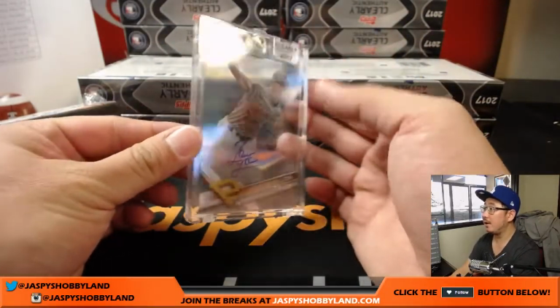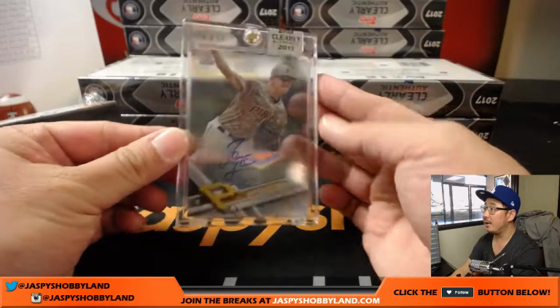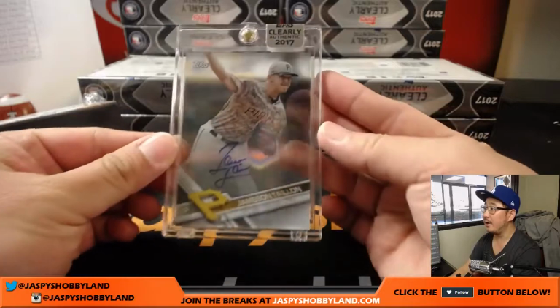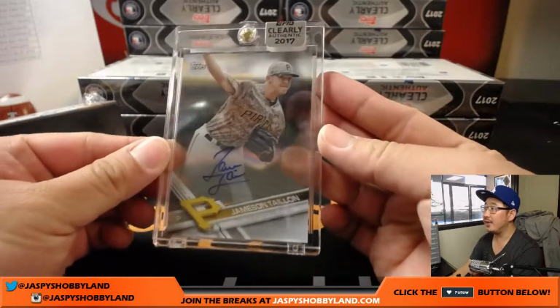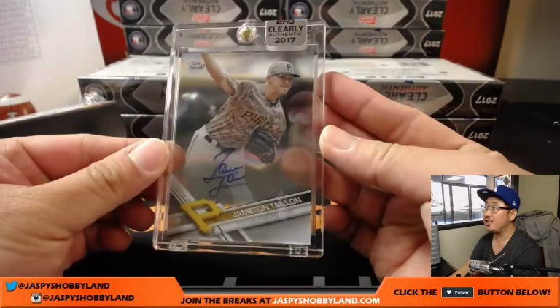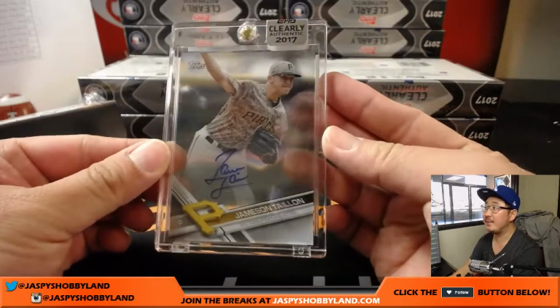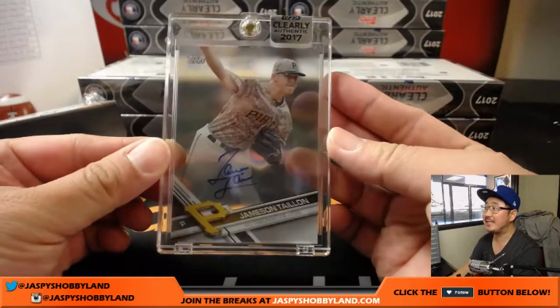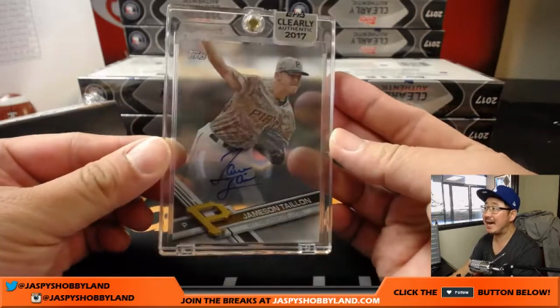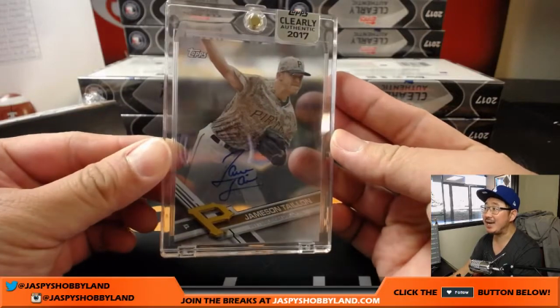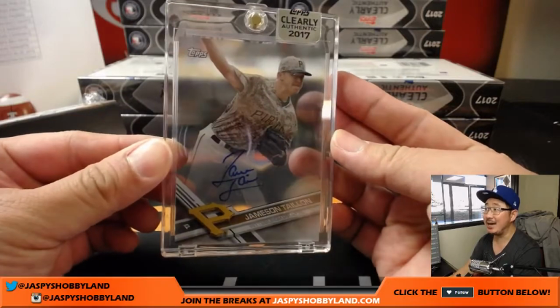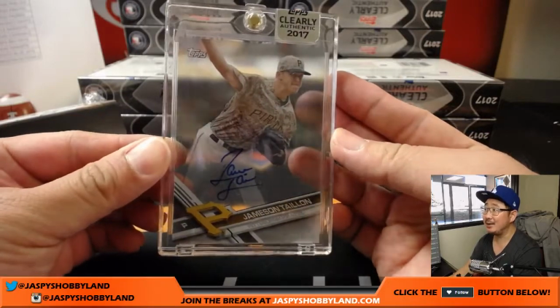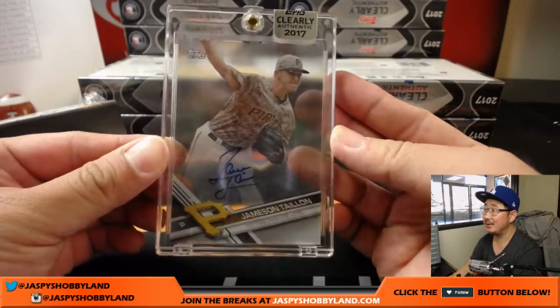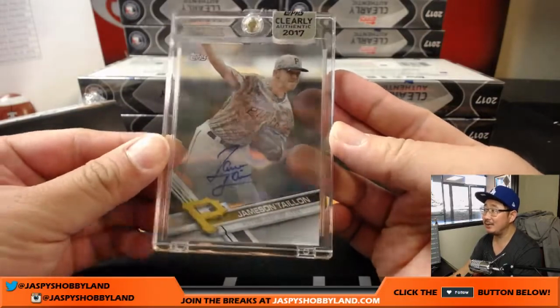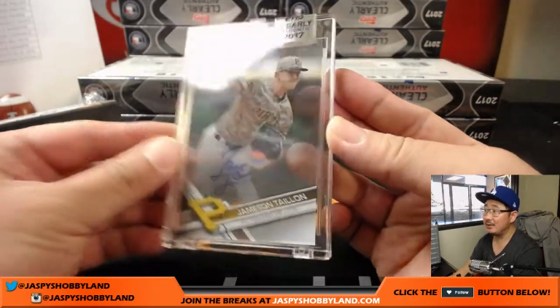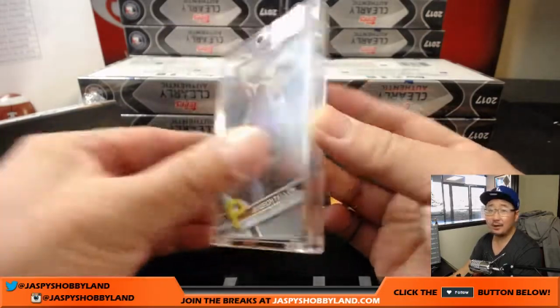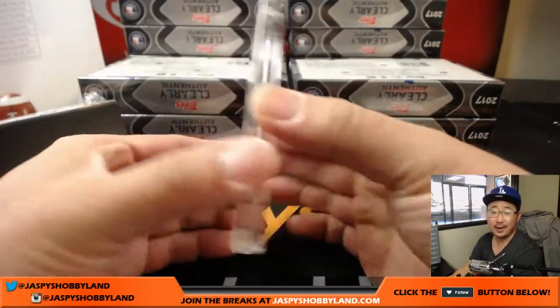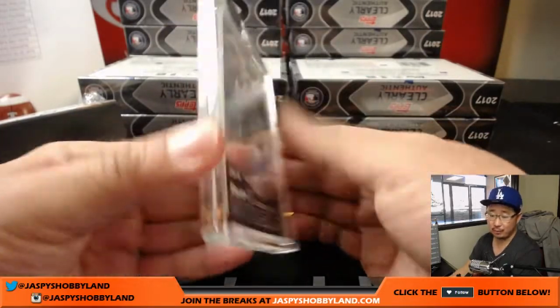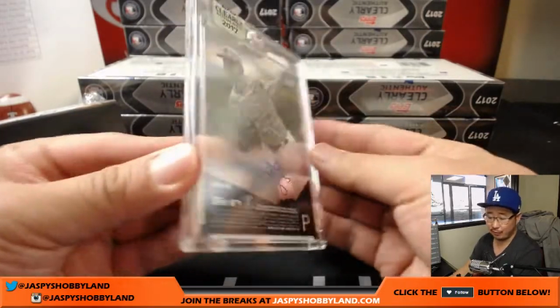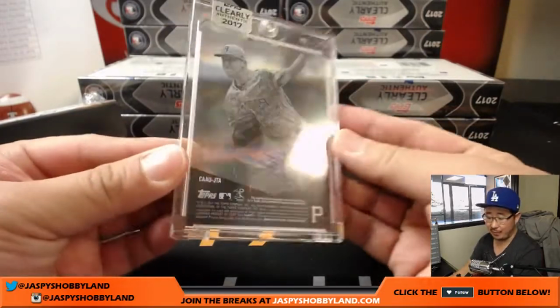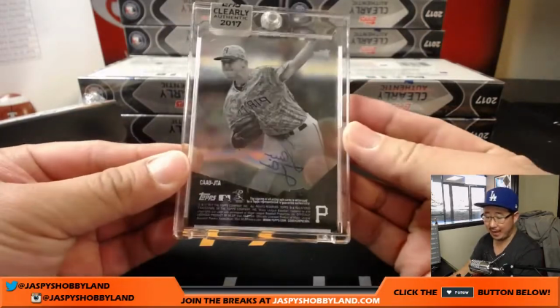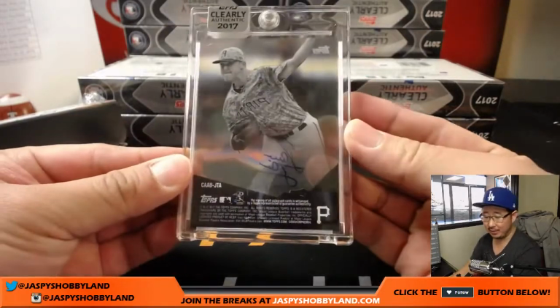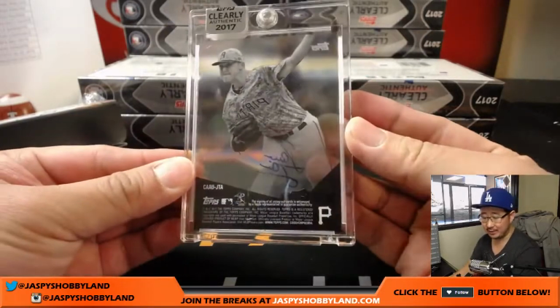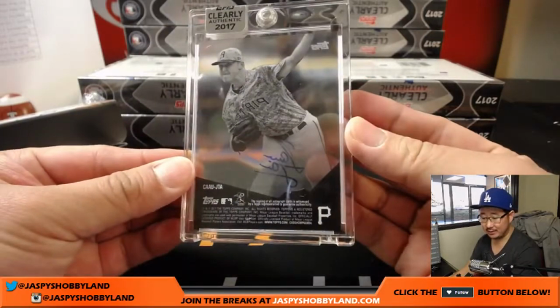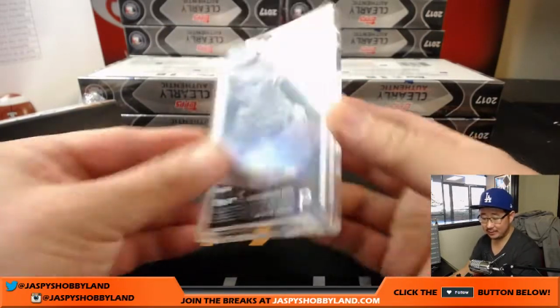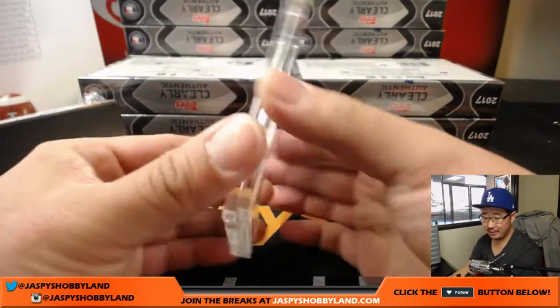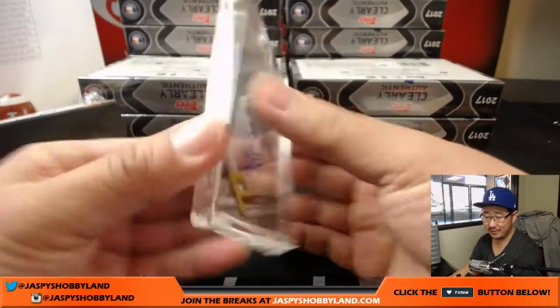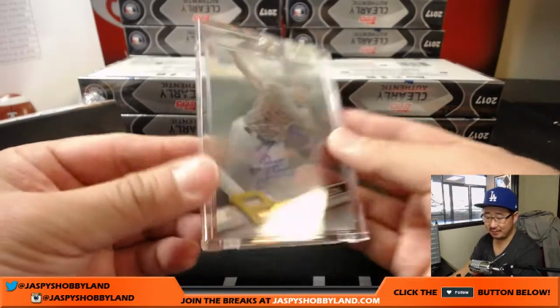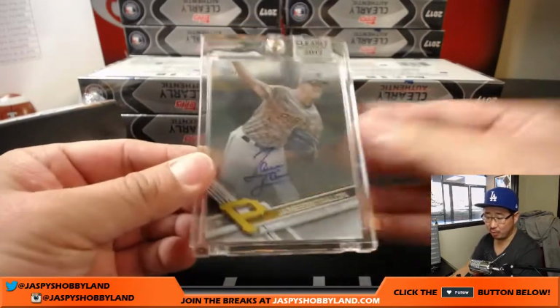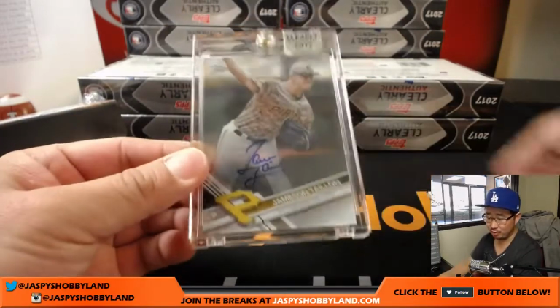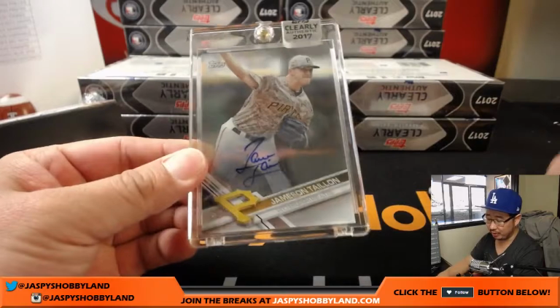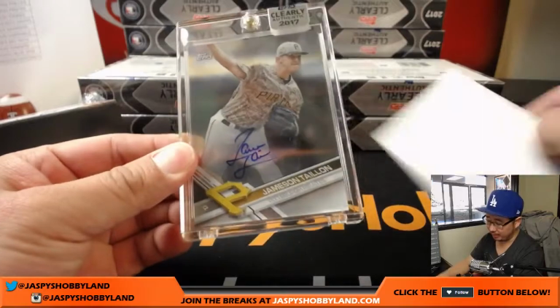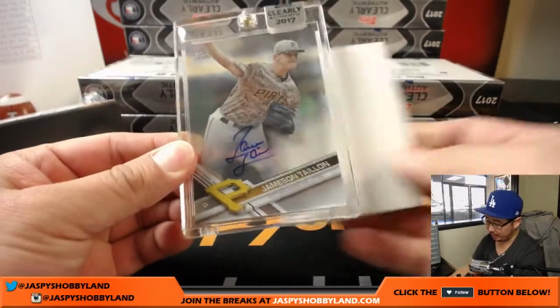There is Jameson Taillon. Nice one for the Pirates. Love this stuff. Booker G with the Pirates.